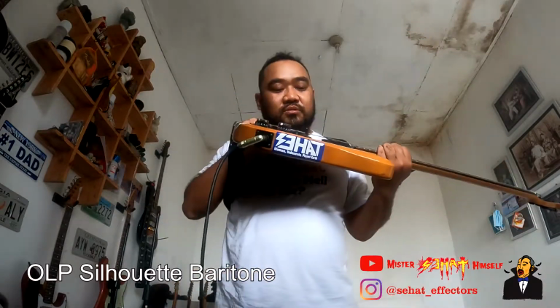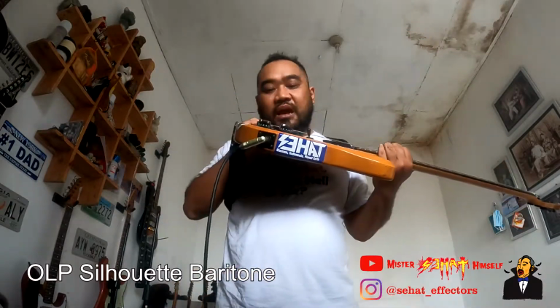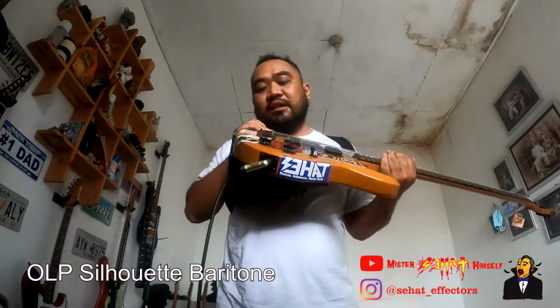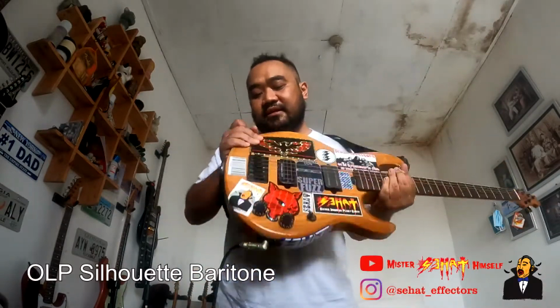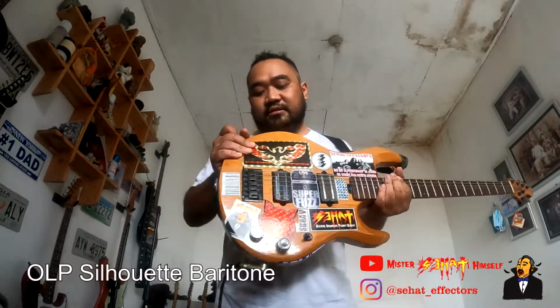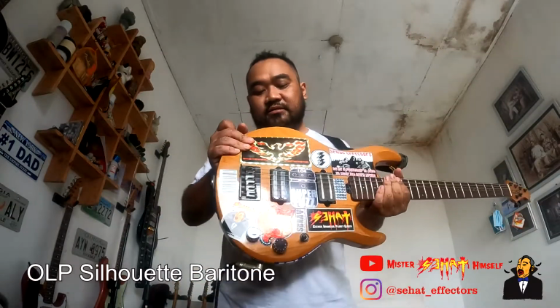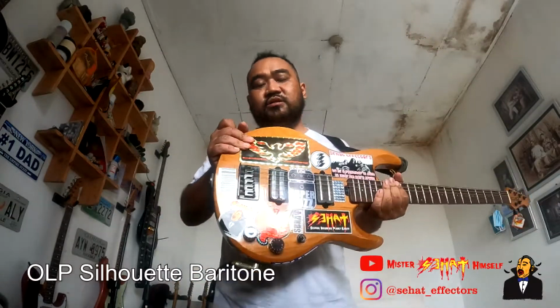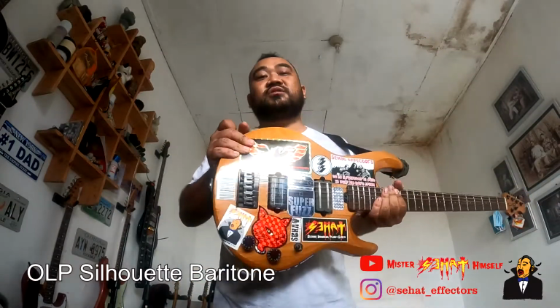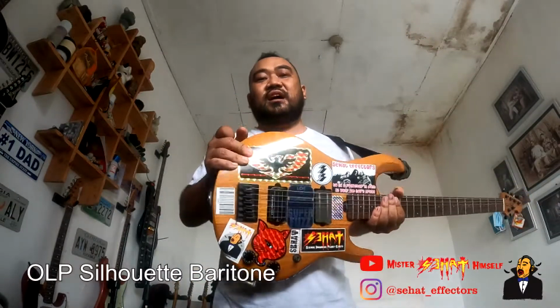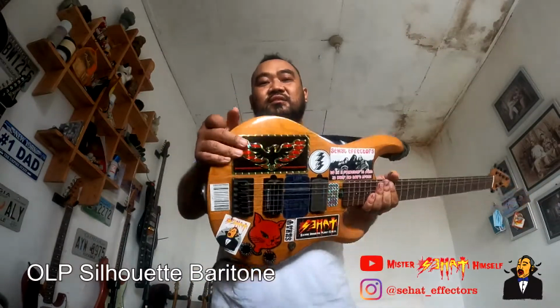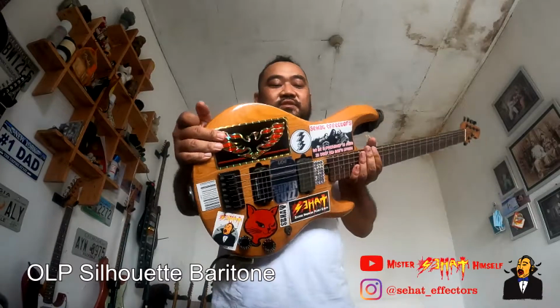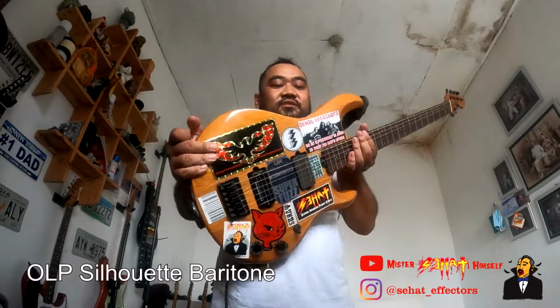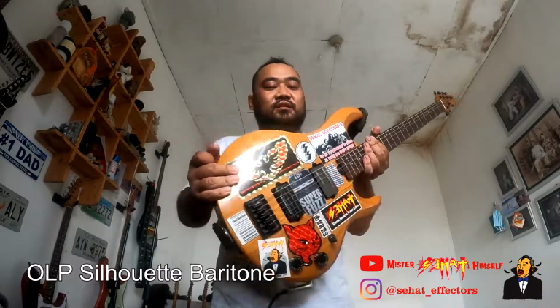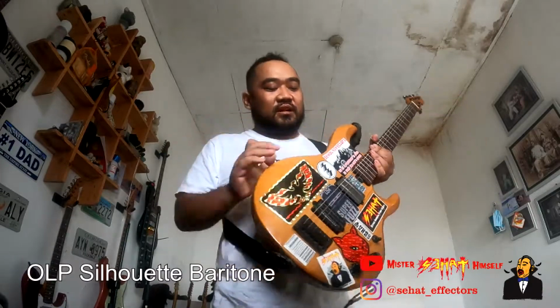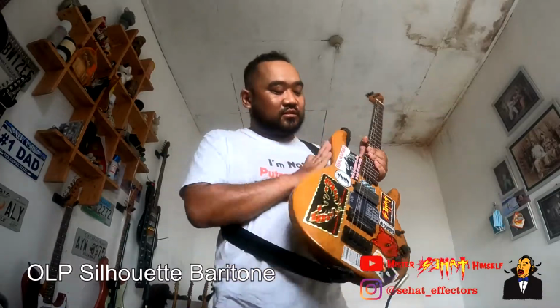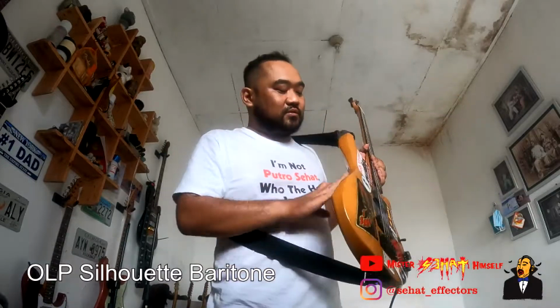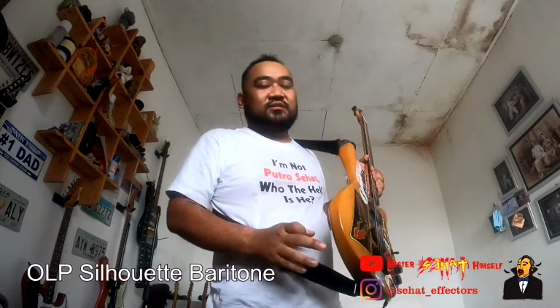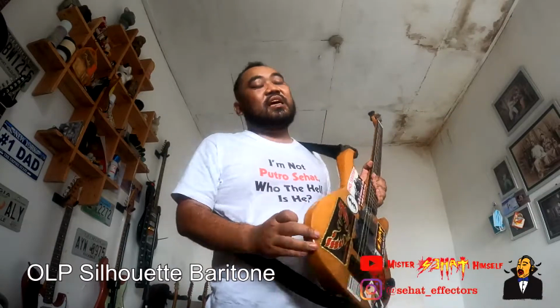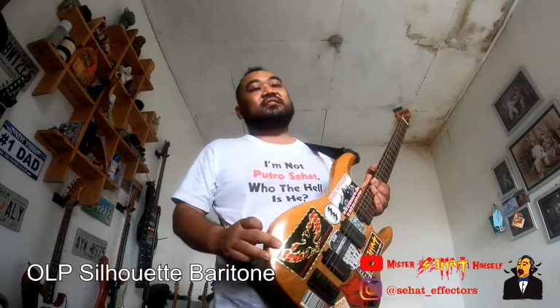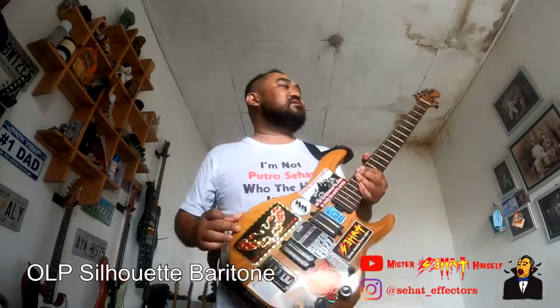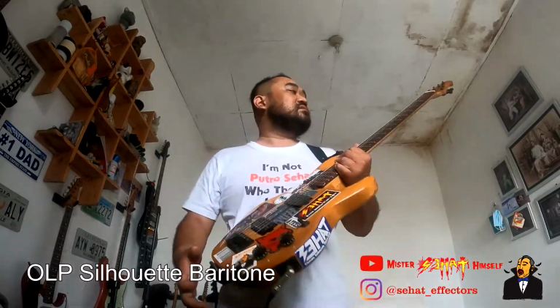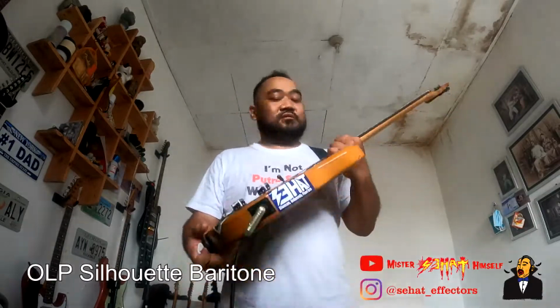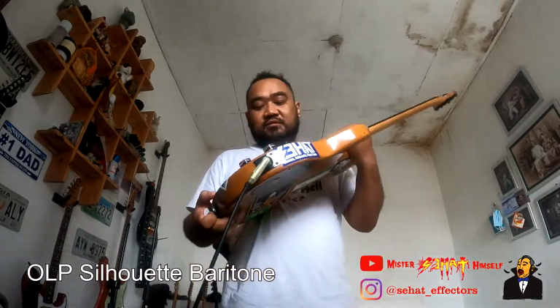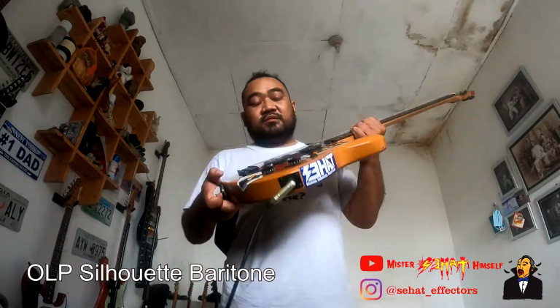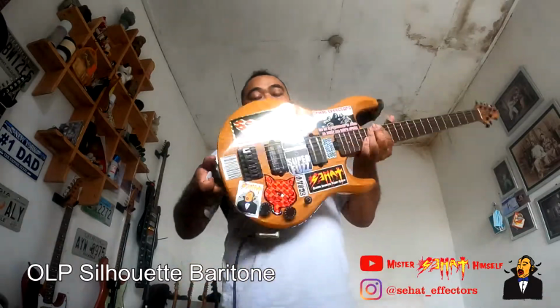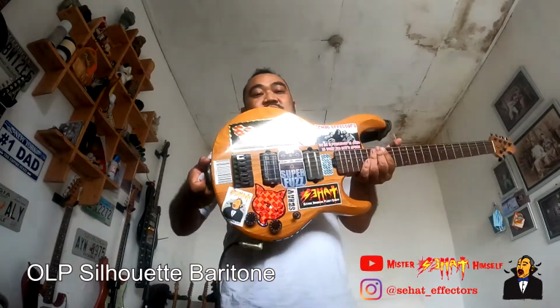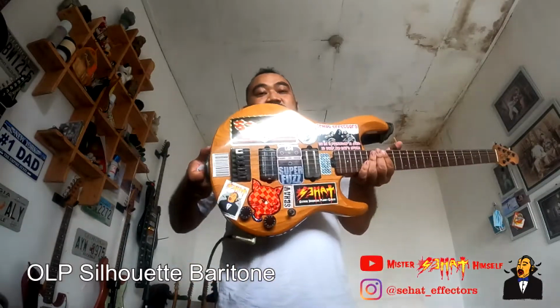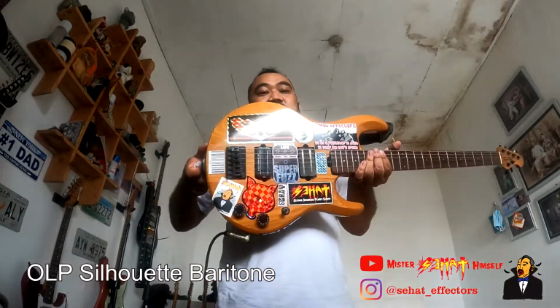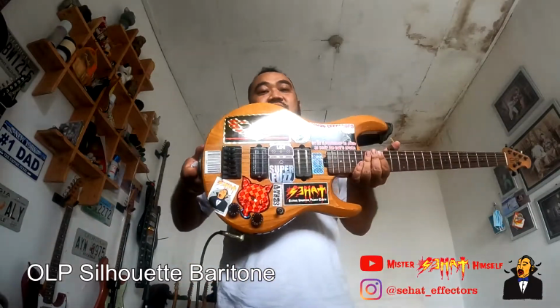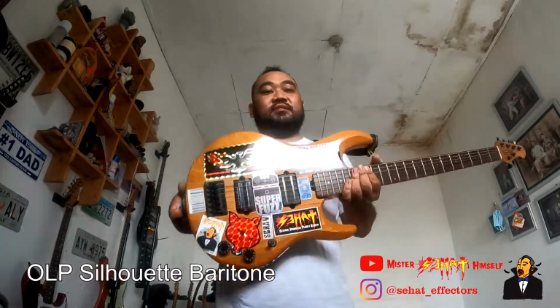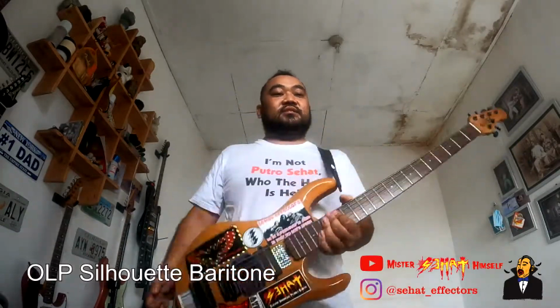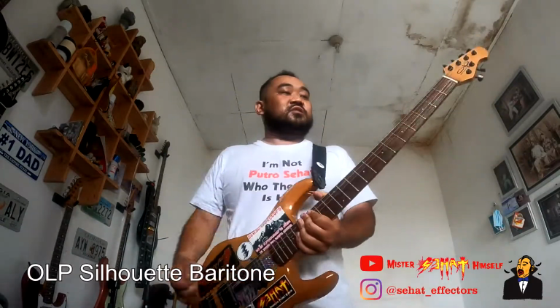I don't like the natural color of the guitar, natural wood — I don't like it. I just put a sticker on it.